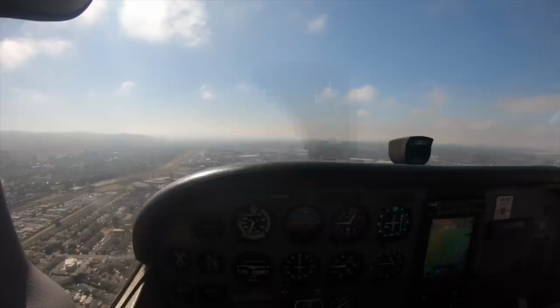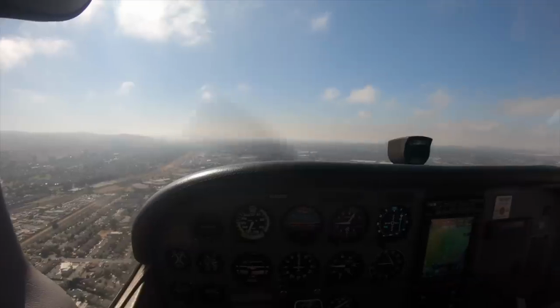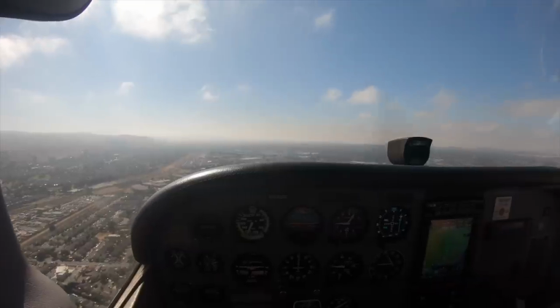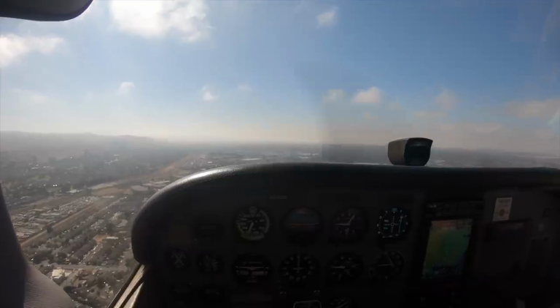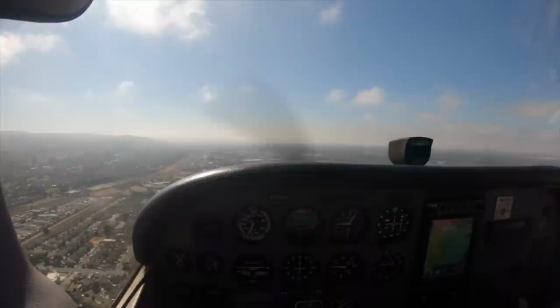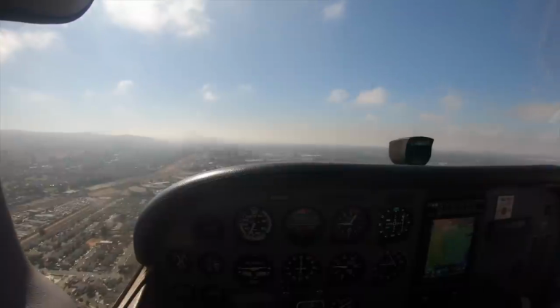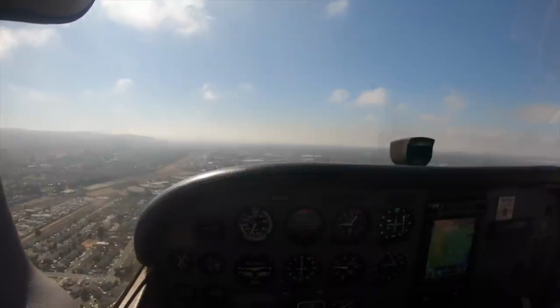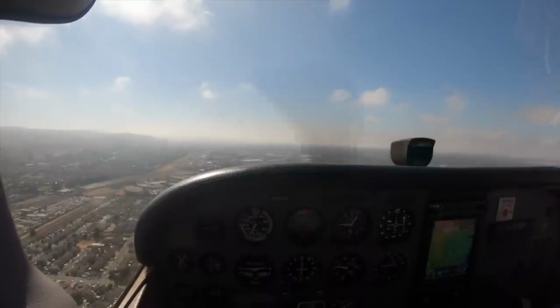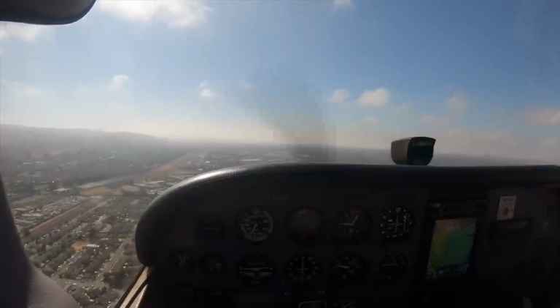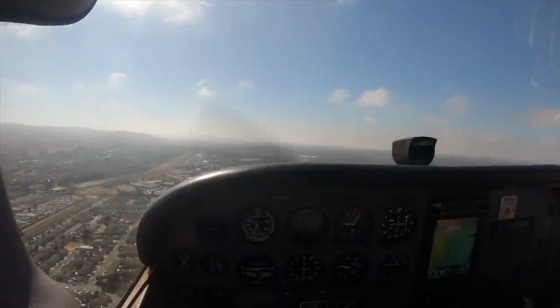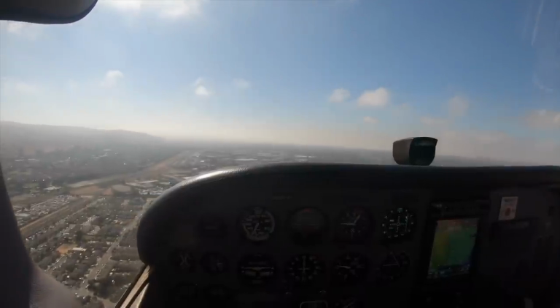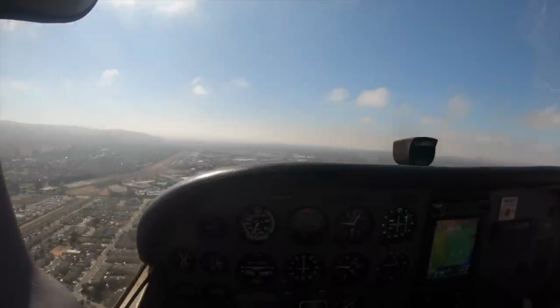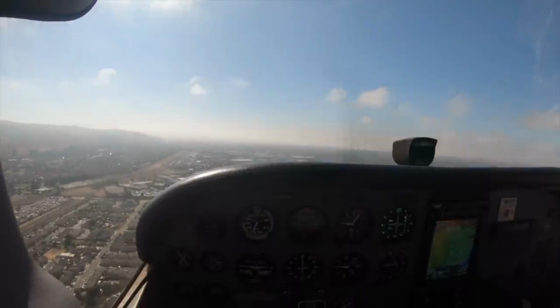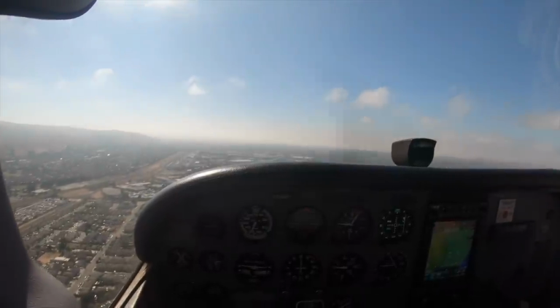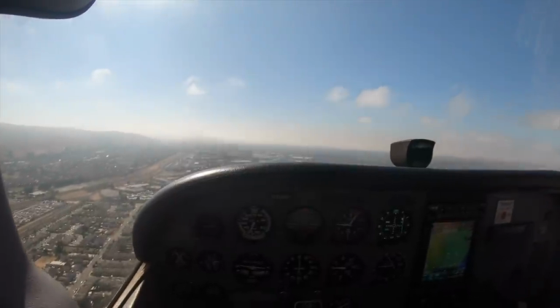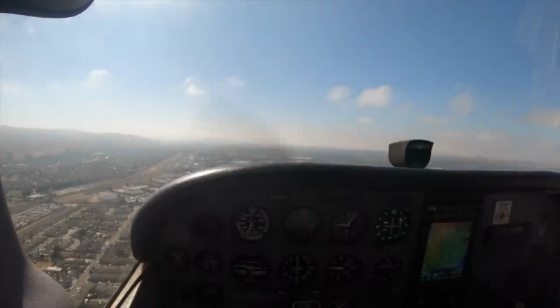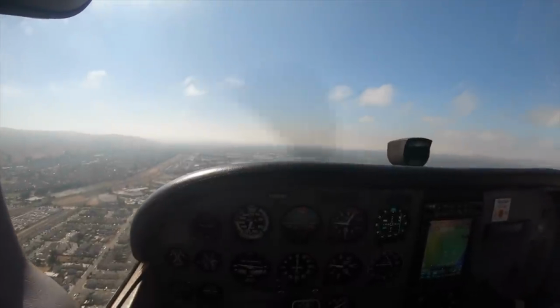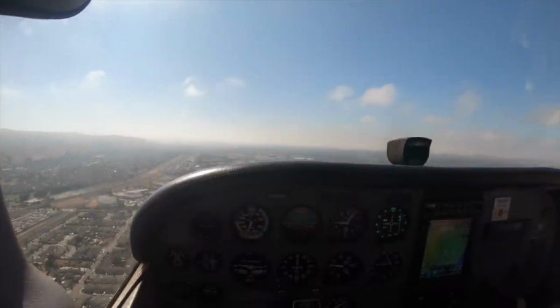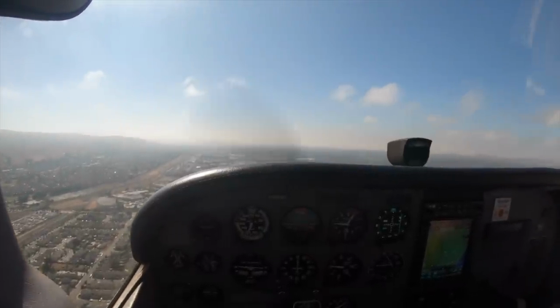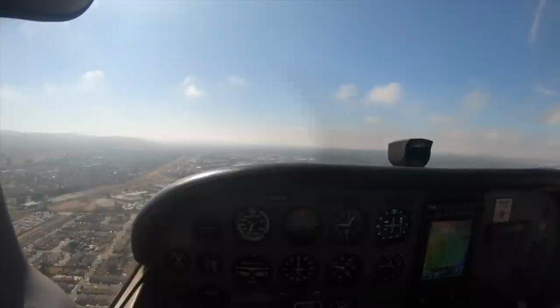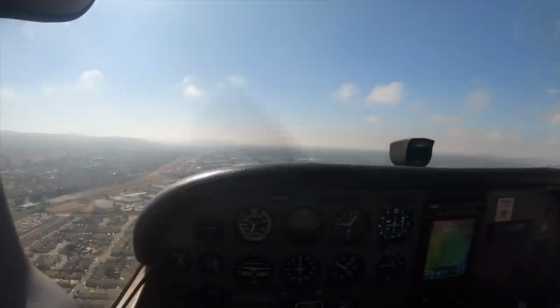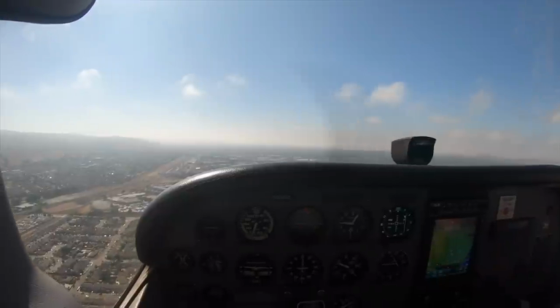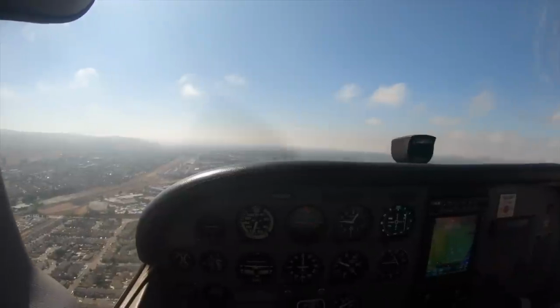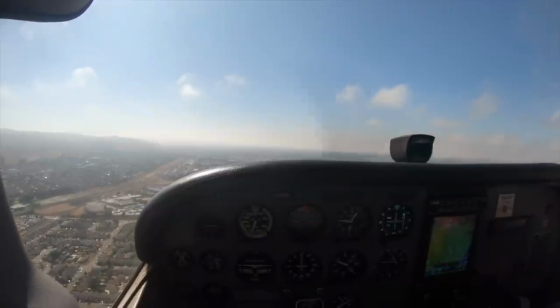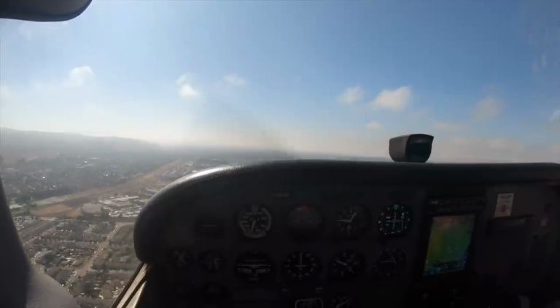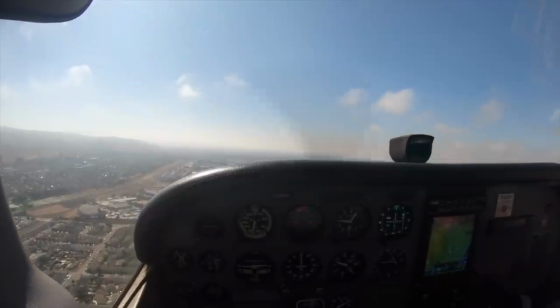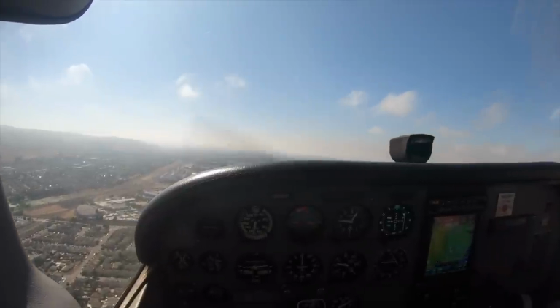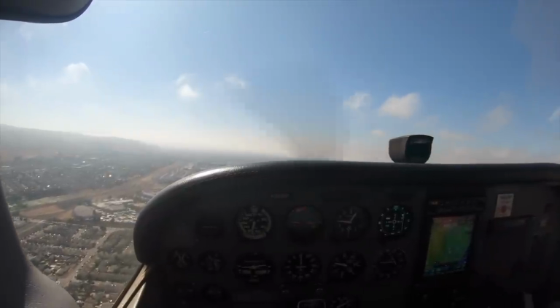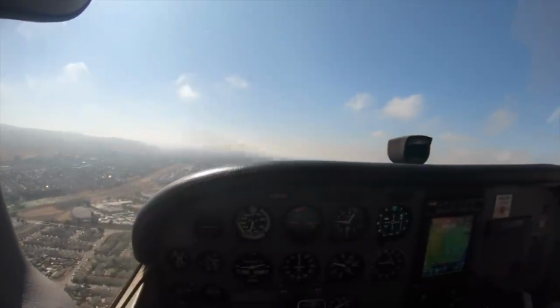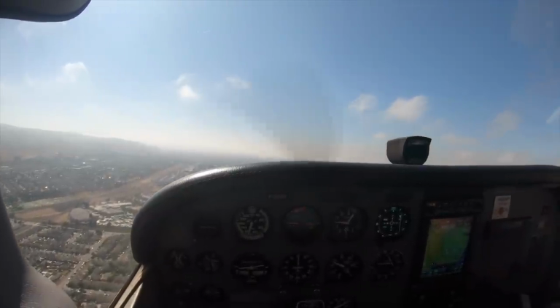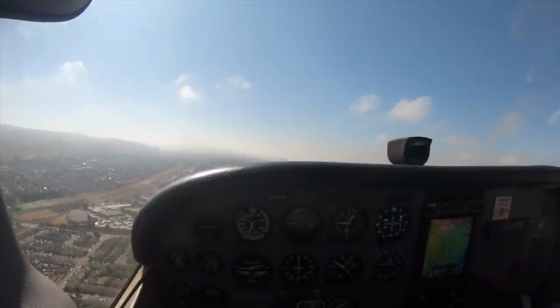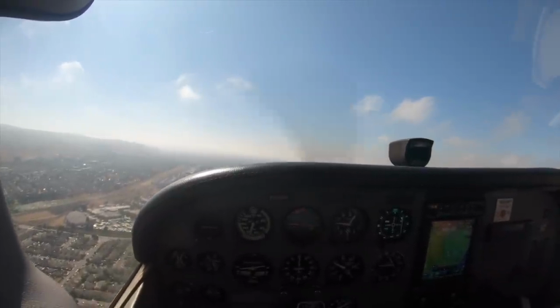Alright, you guys — boom — and there we go. So beautiful, severe clear, blue skies, VFR conditions.